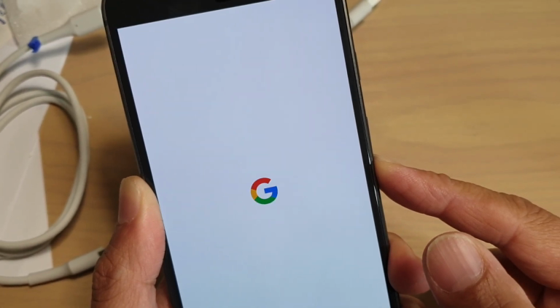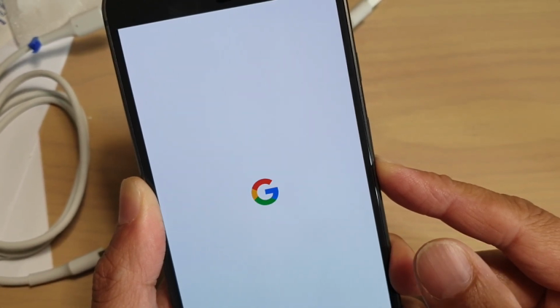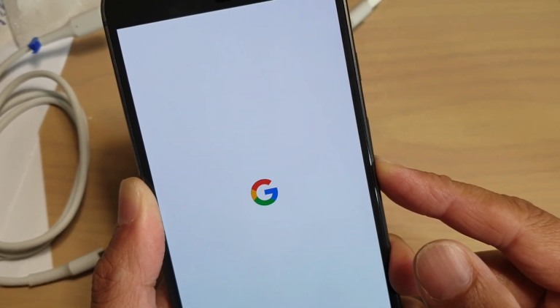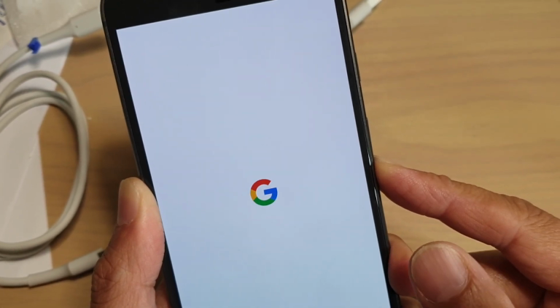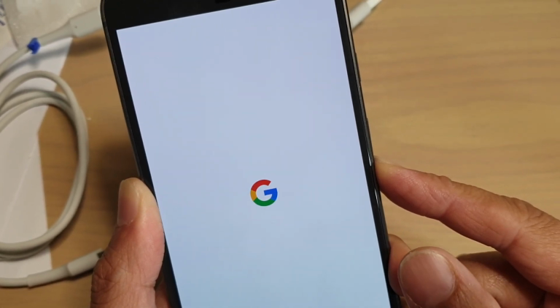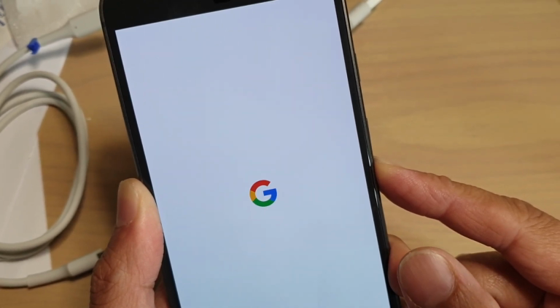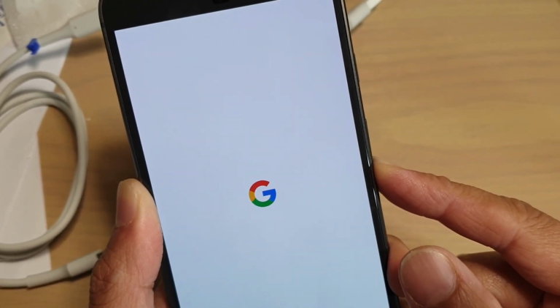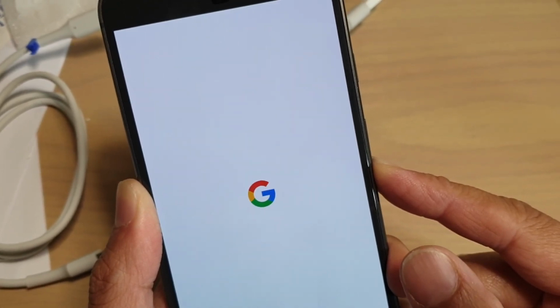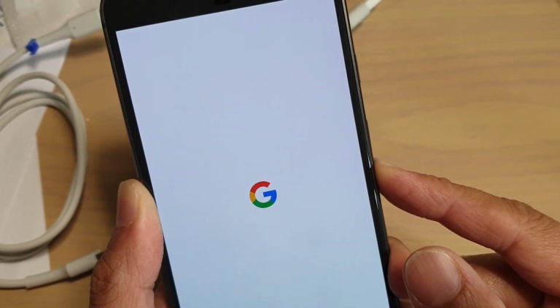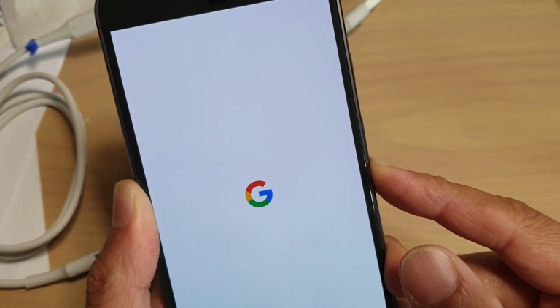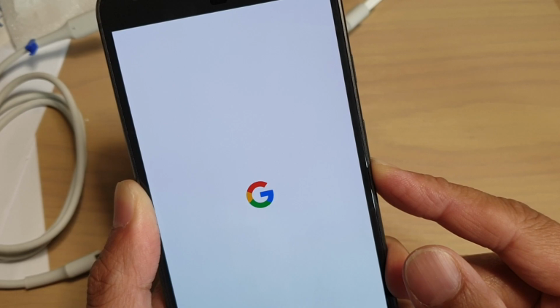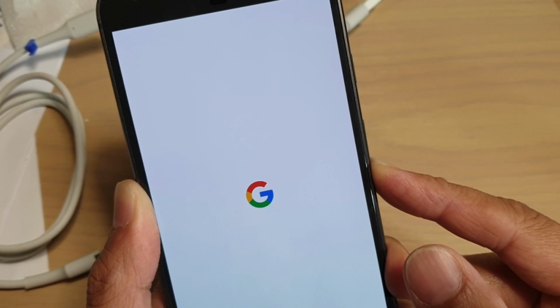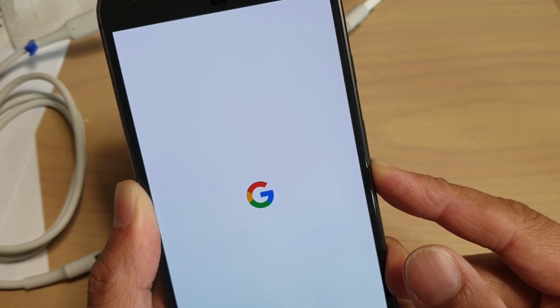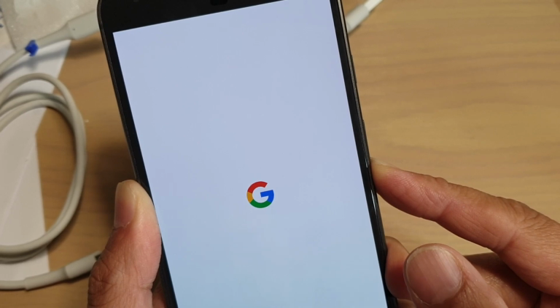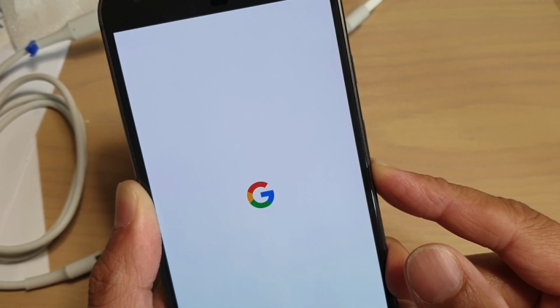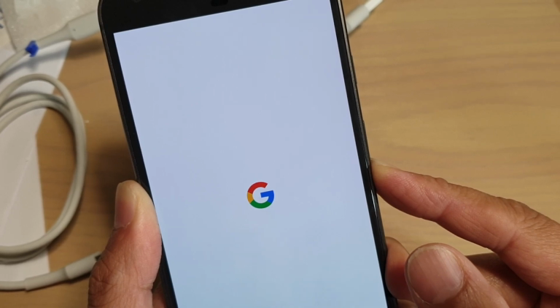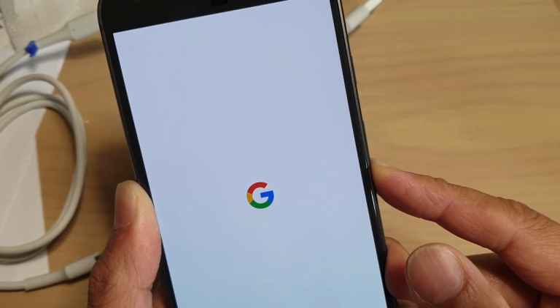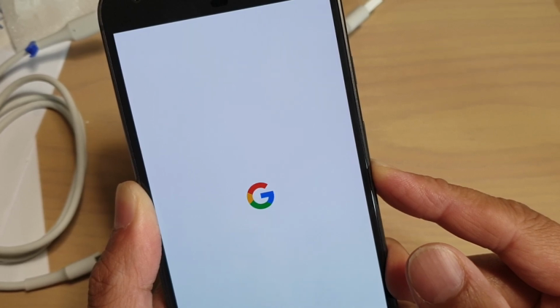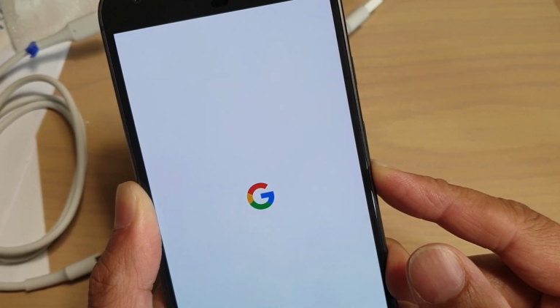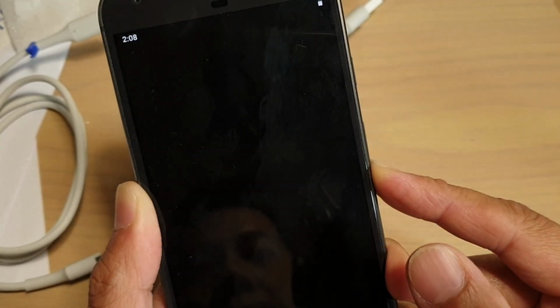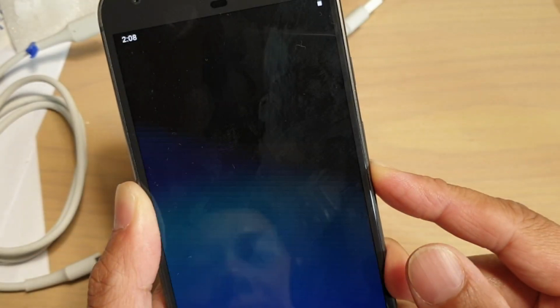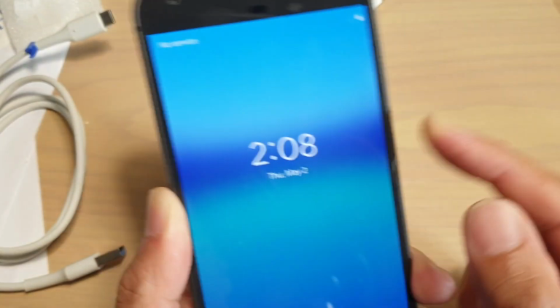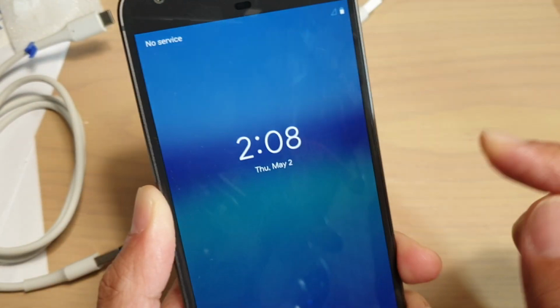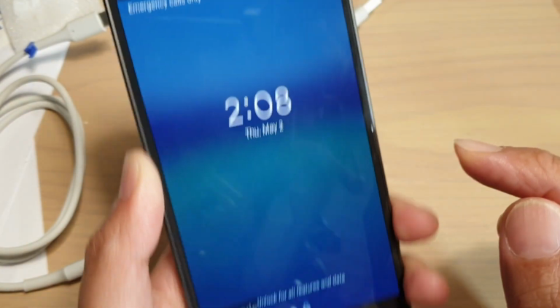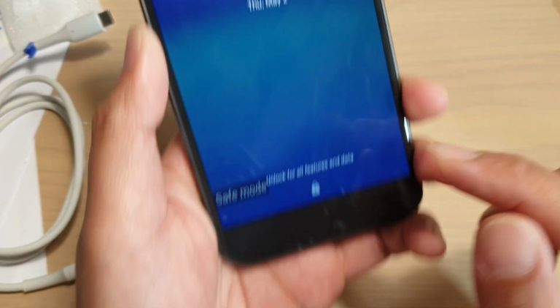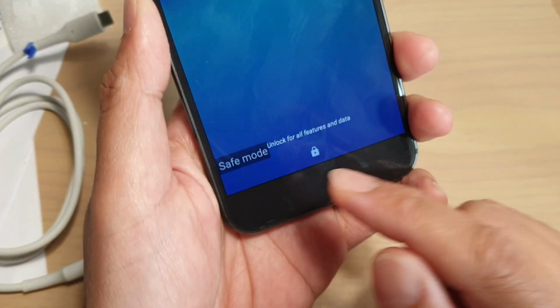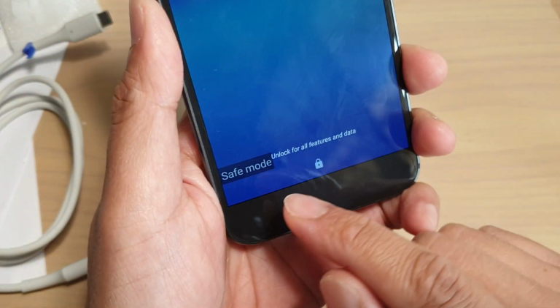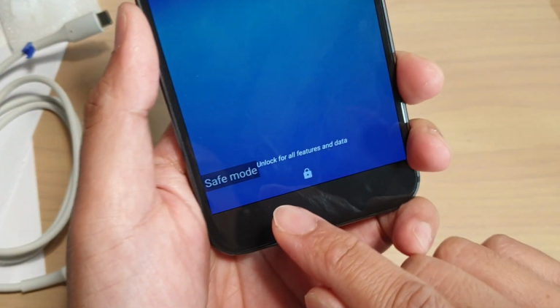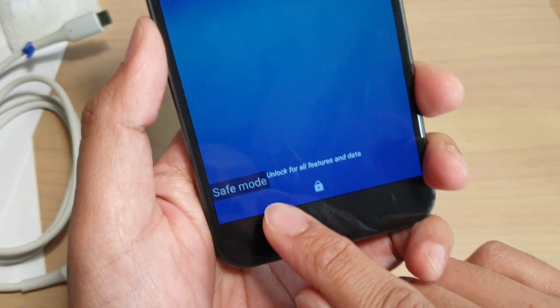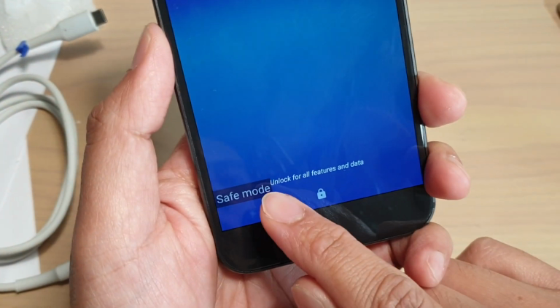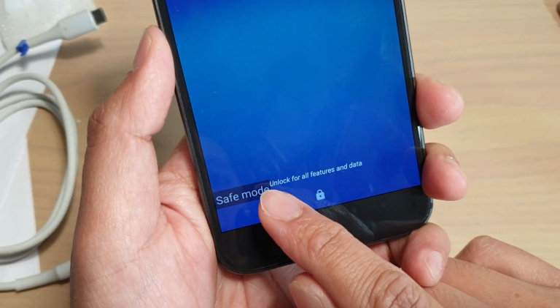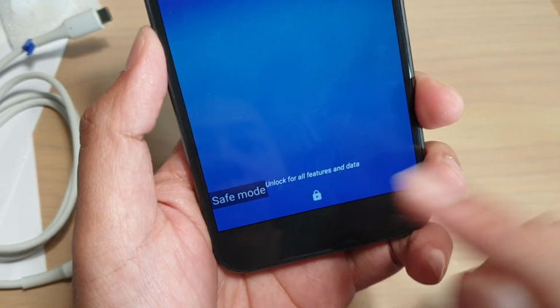Just wait, and now you can see we are in safe mode.